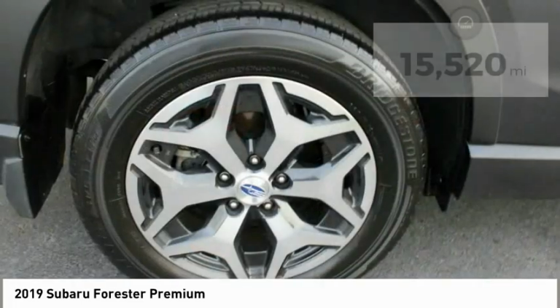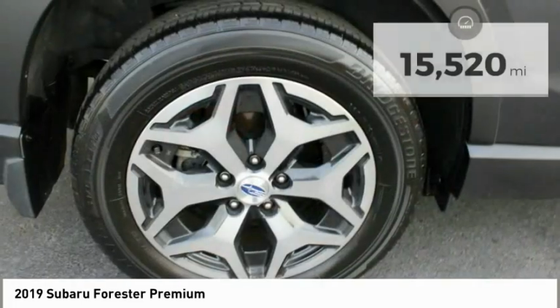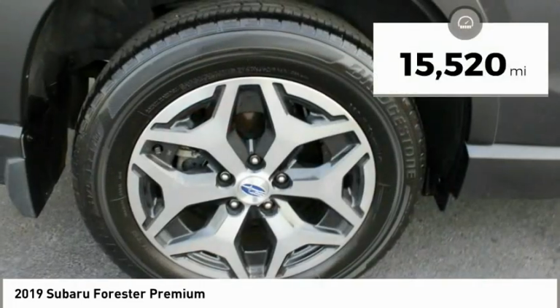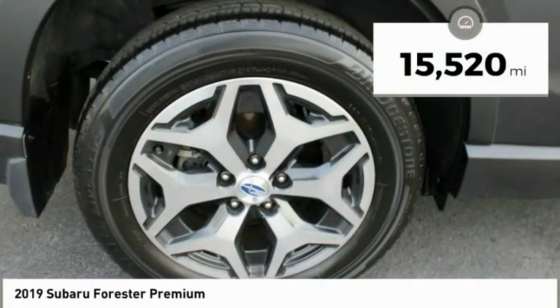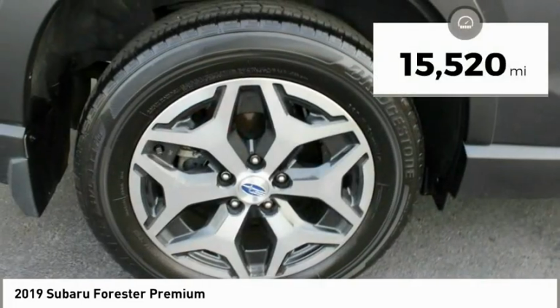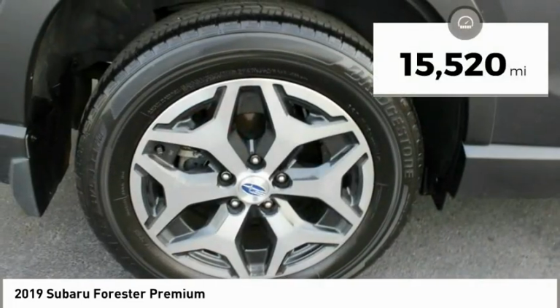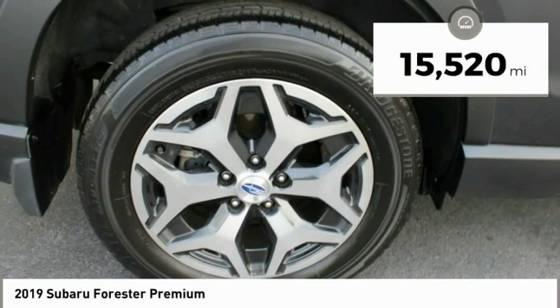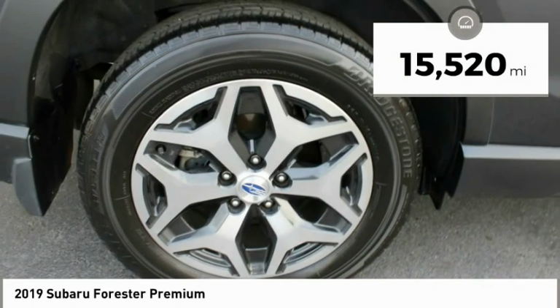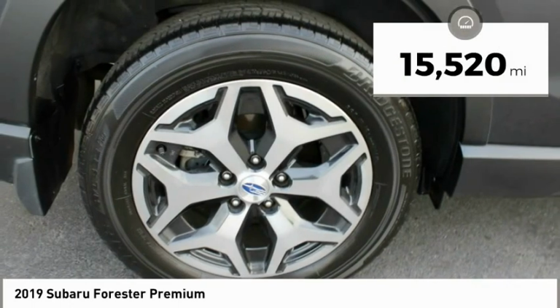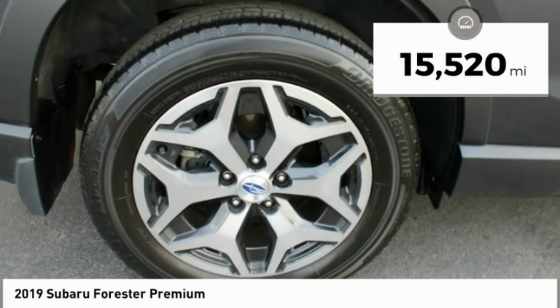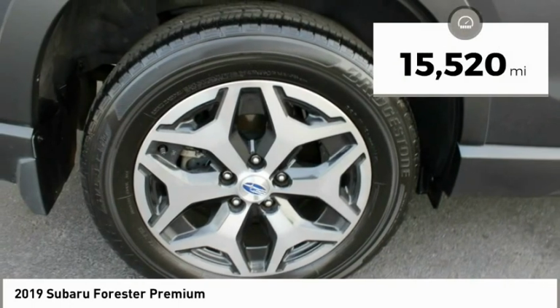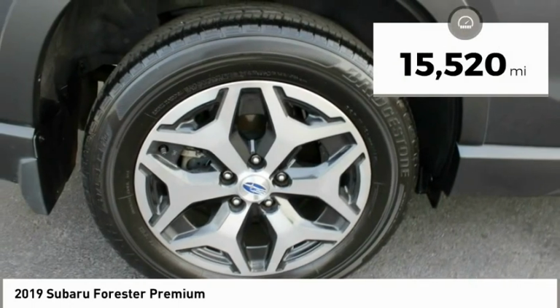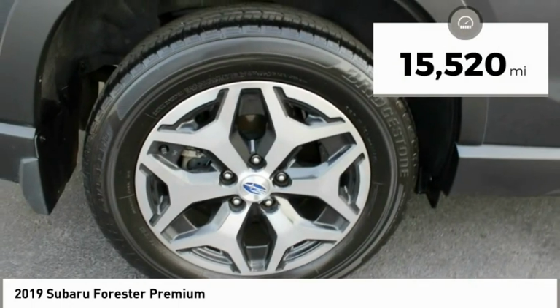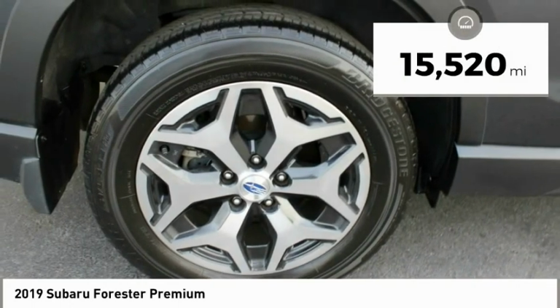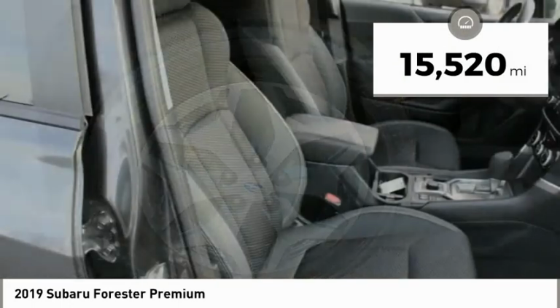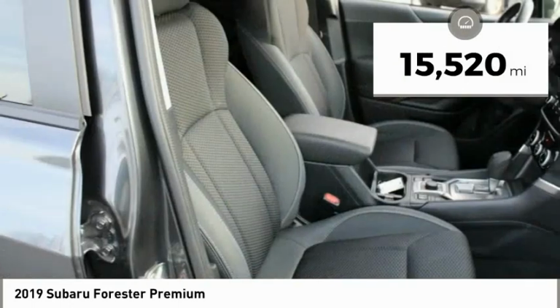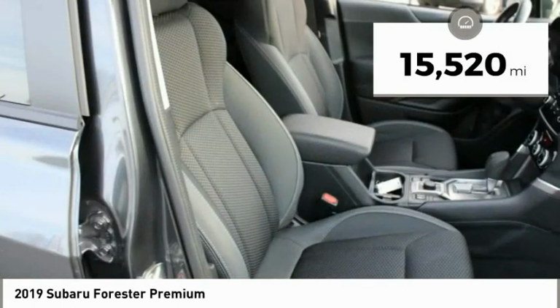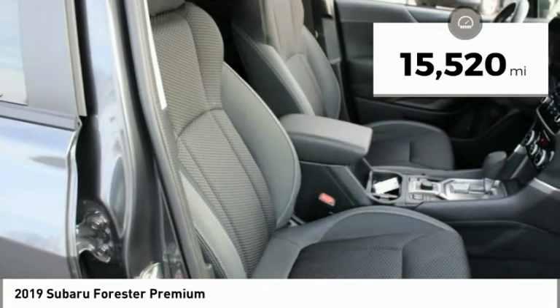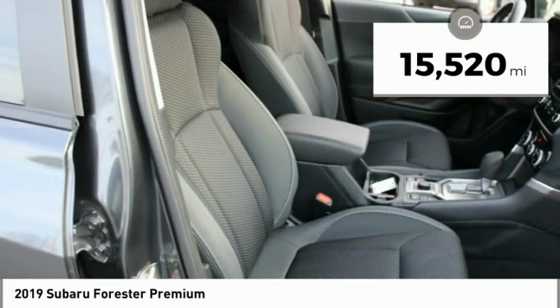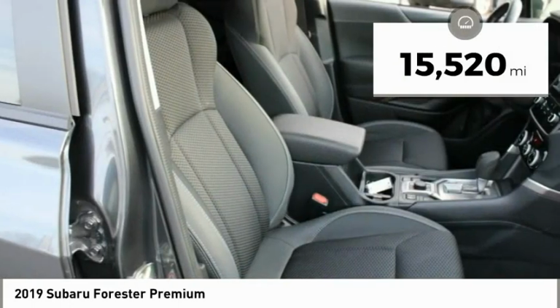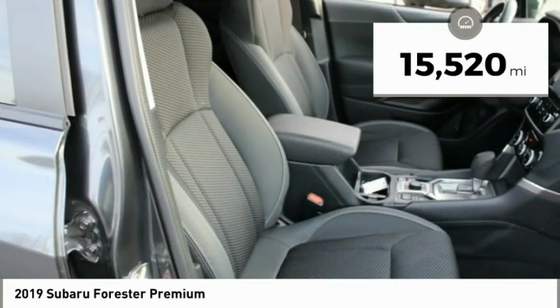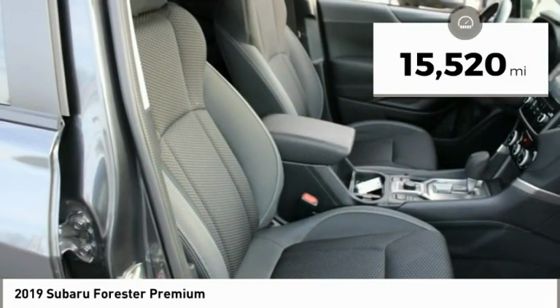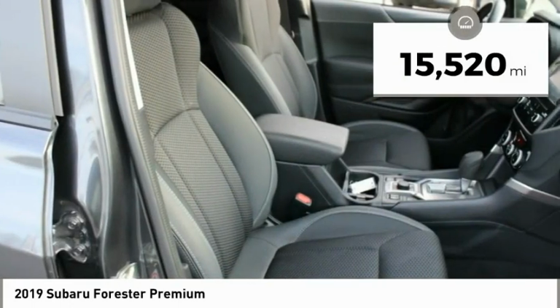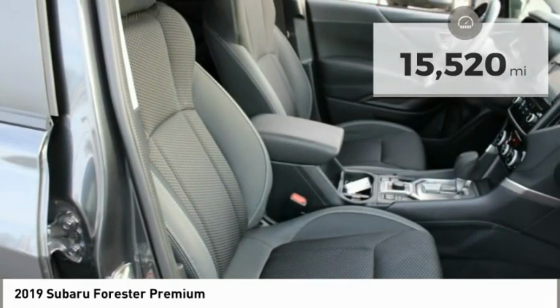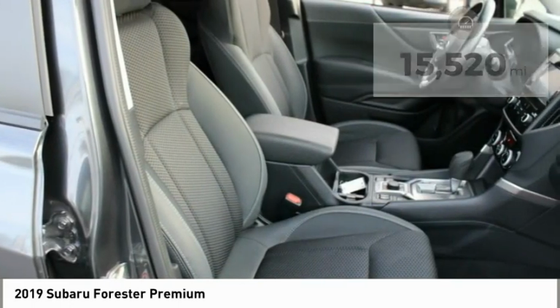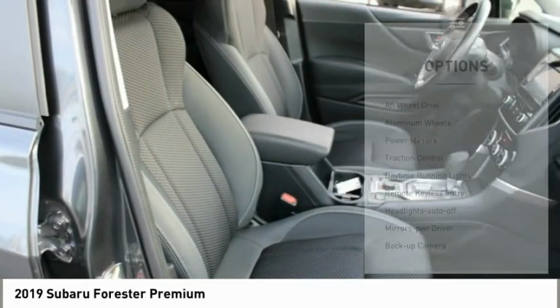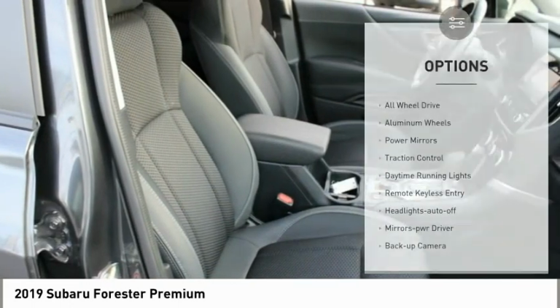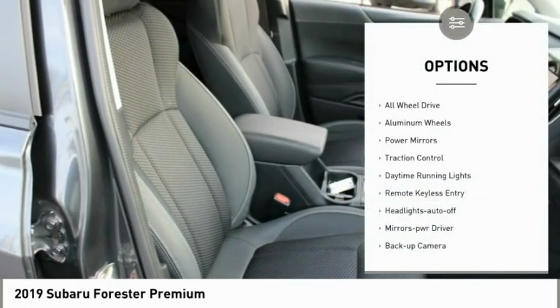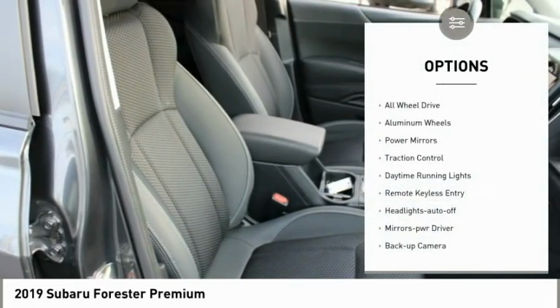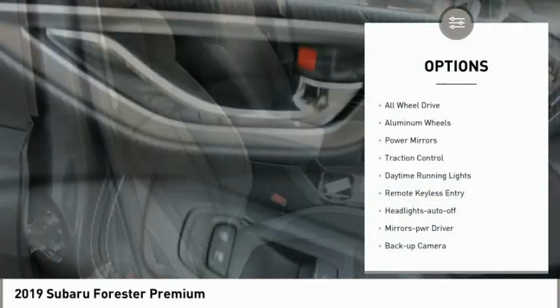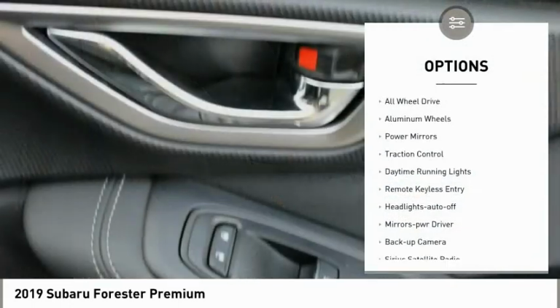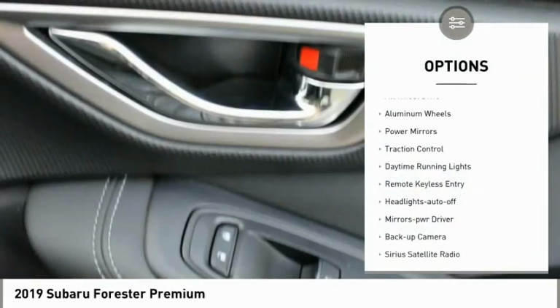This vehicle has less than 20,000 miles. Here are some of this vehicle's great options: all-wheel drive,